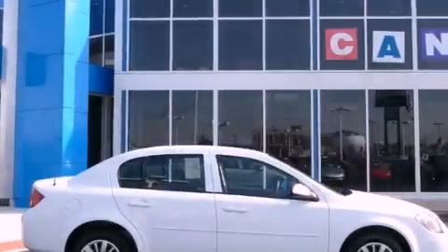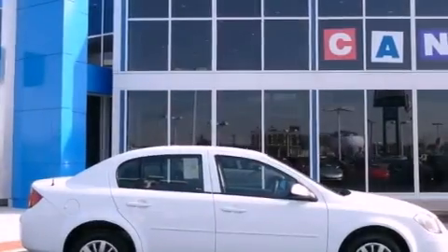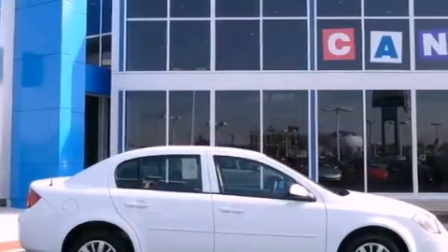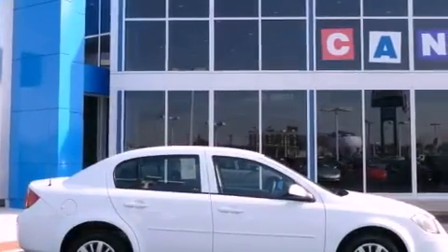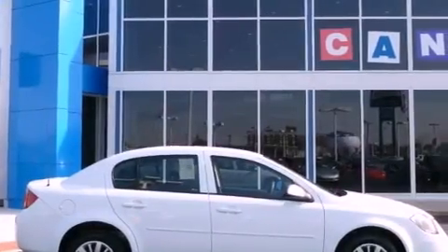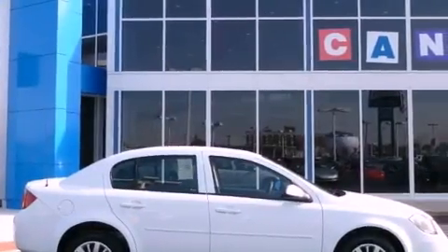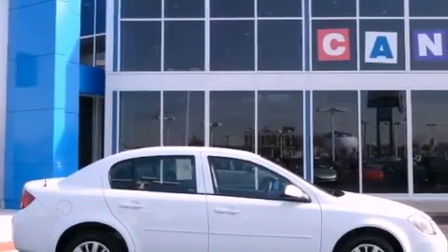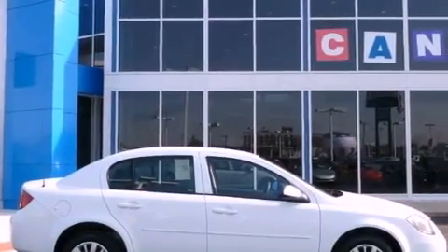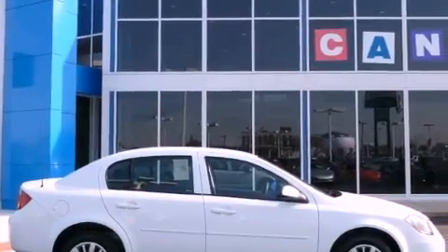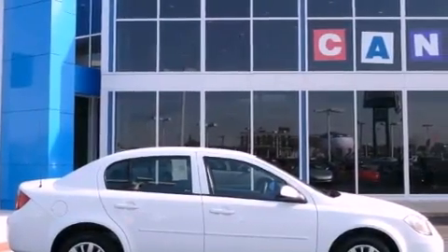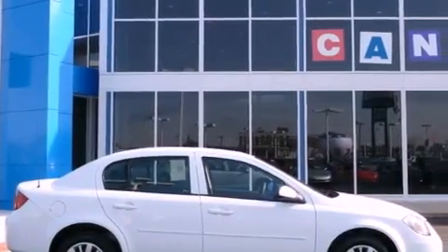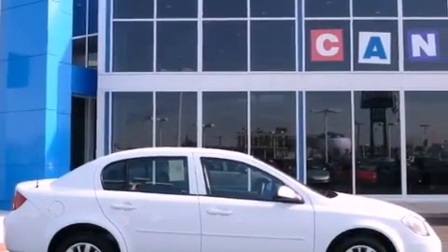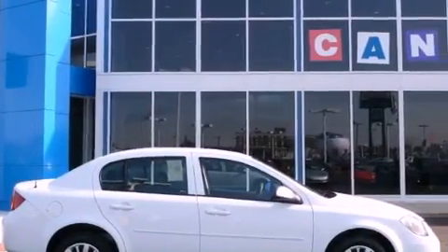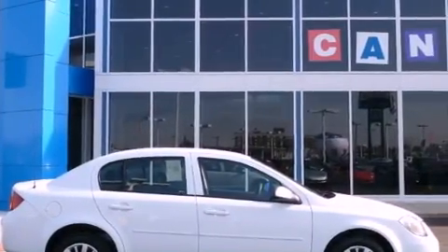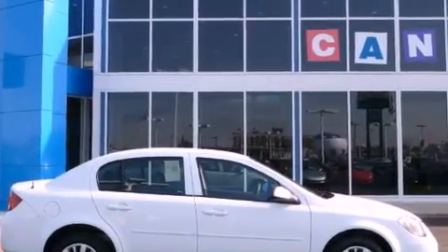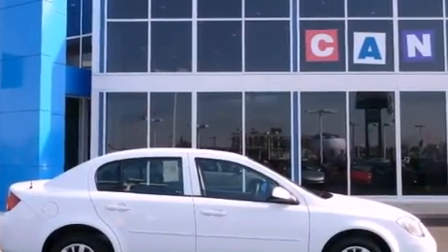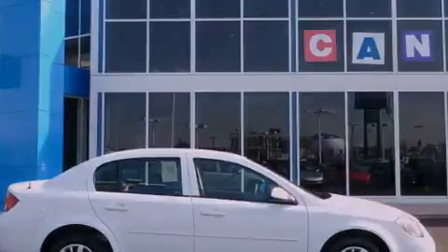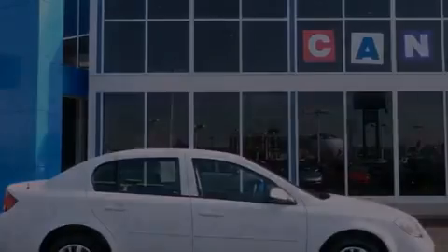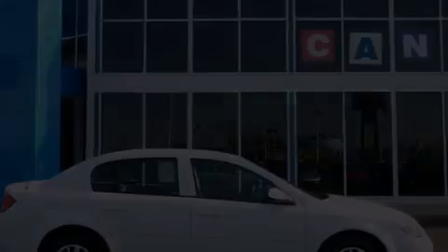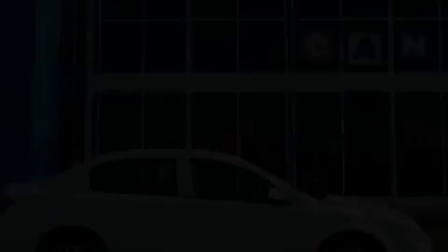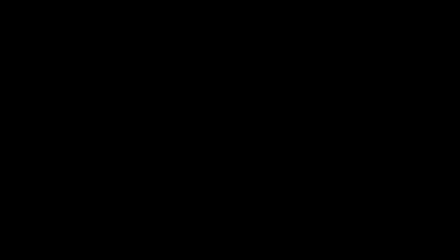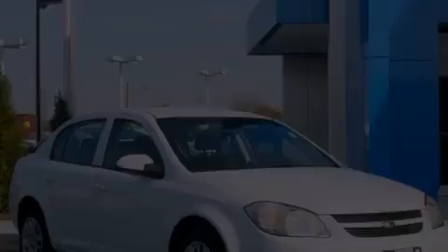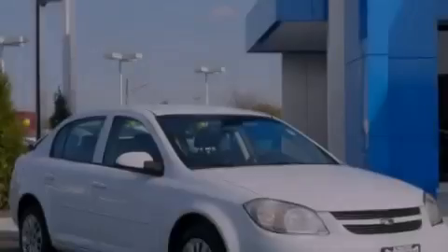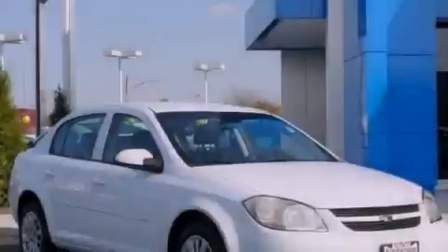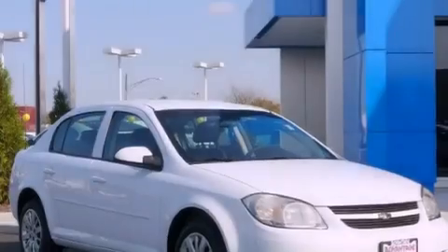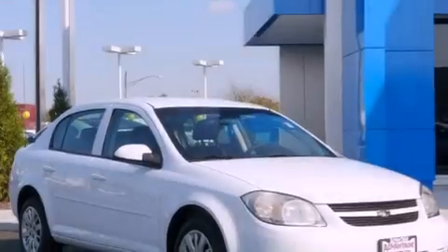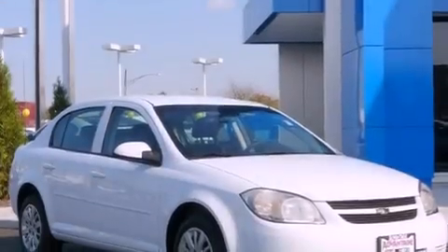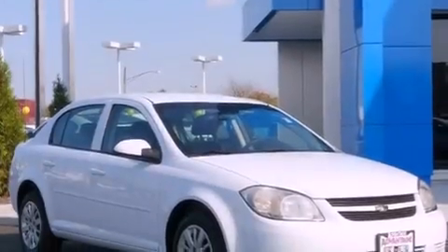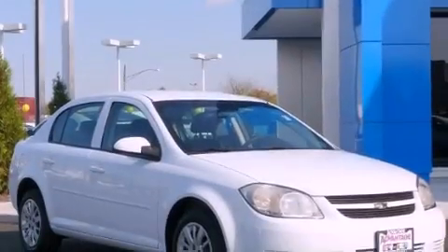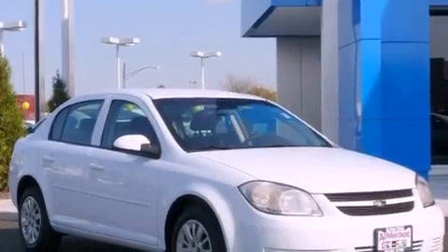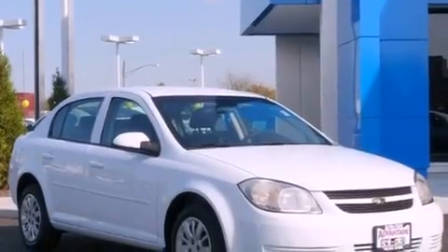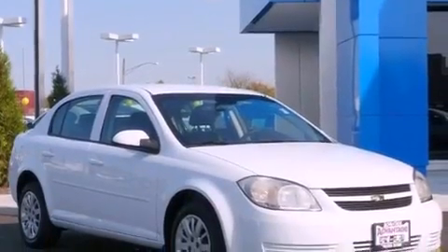With an EPA estimated rating of 37 miles per gallon on the highway, it's easy to see how you can save.